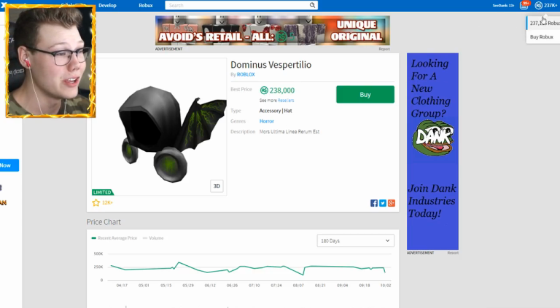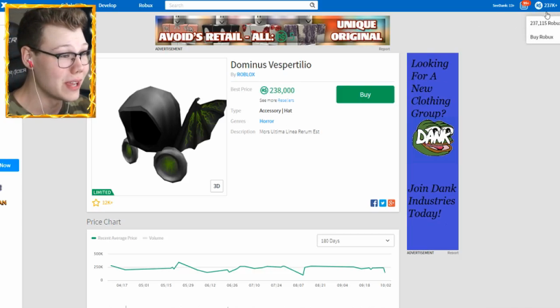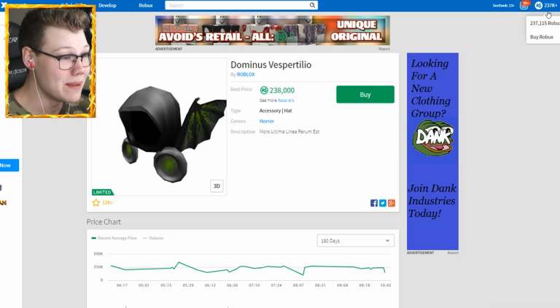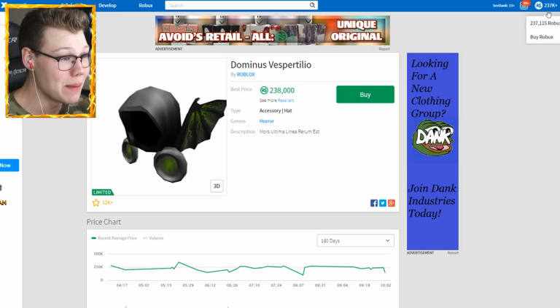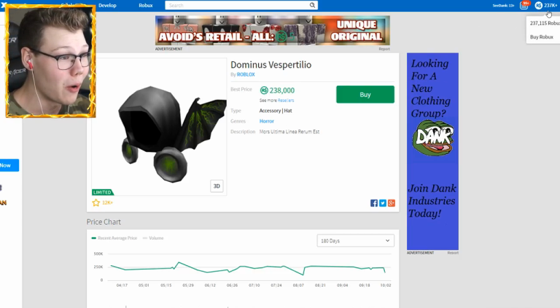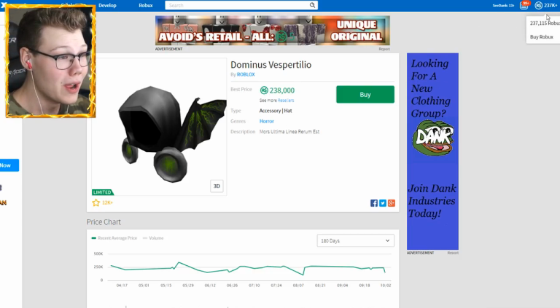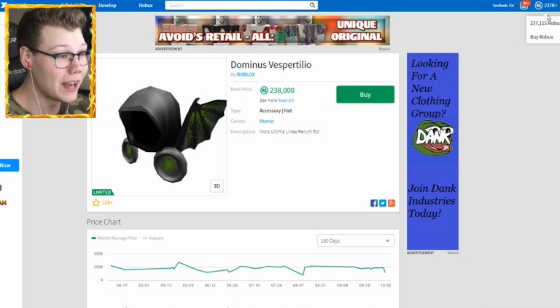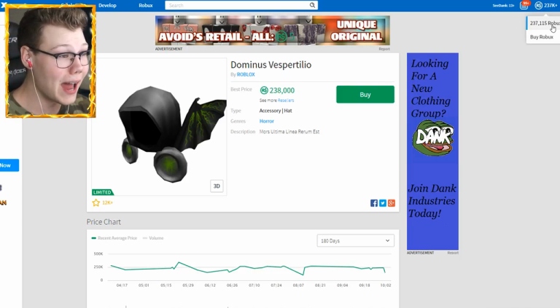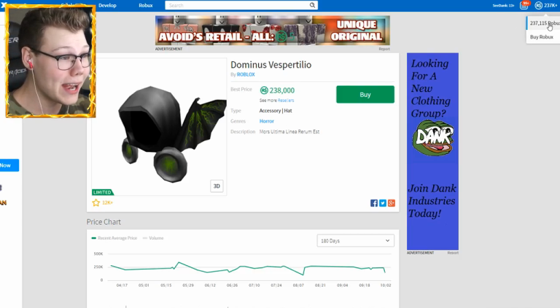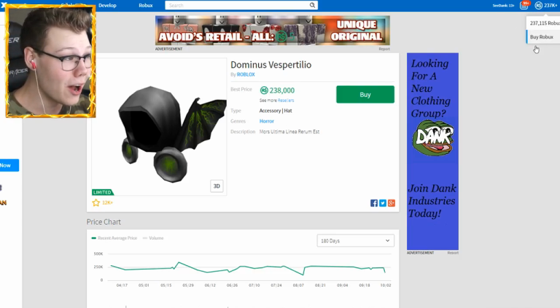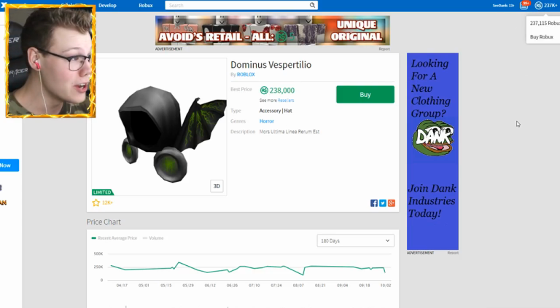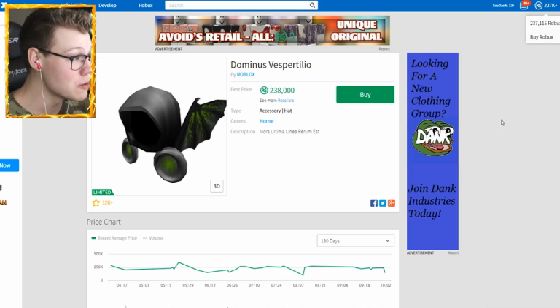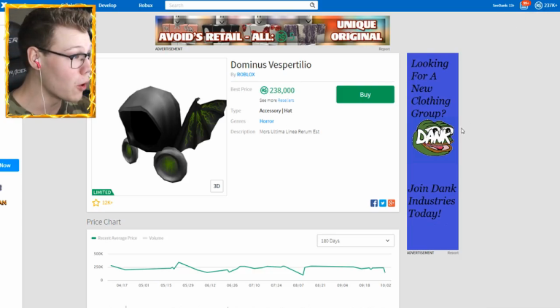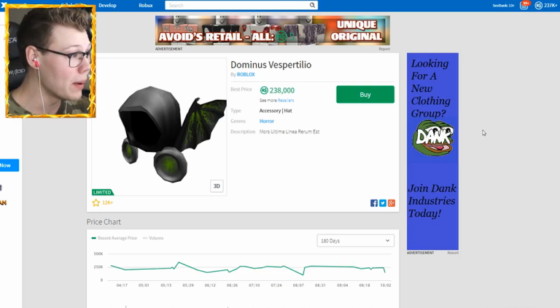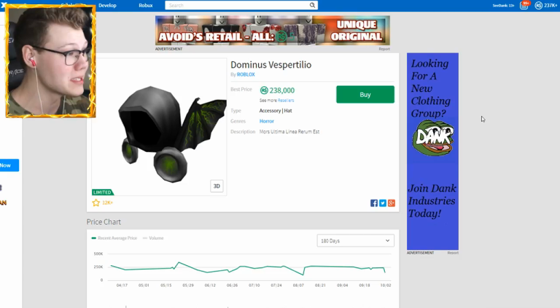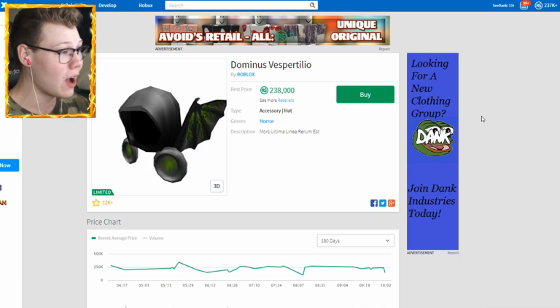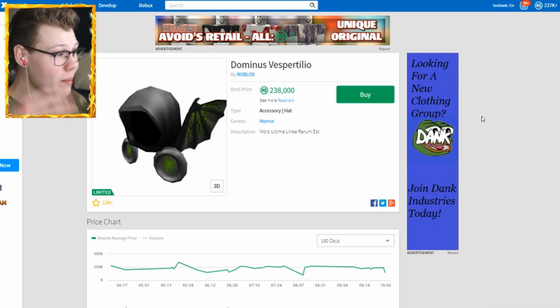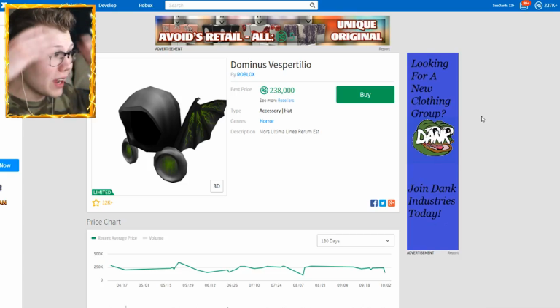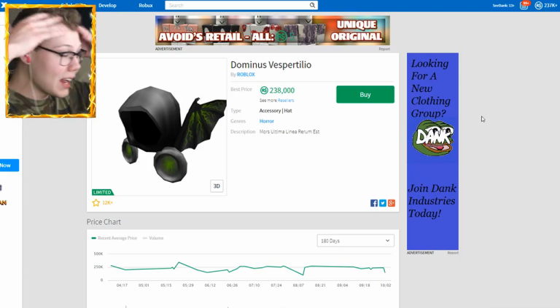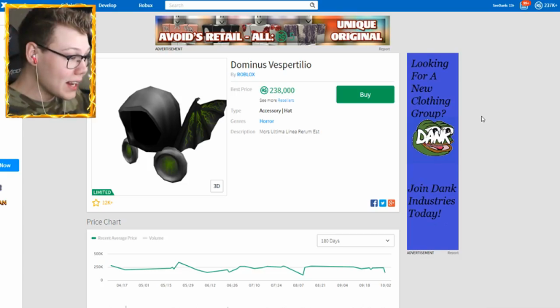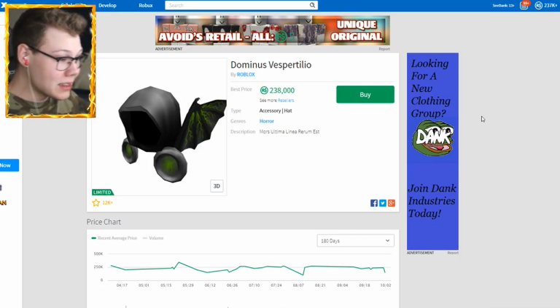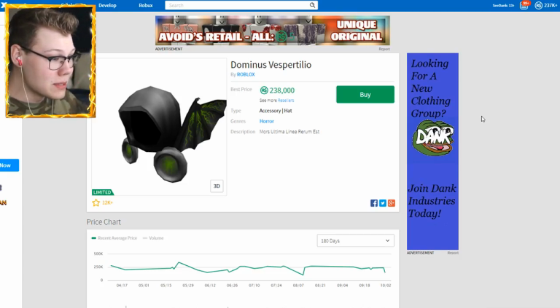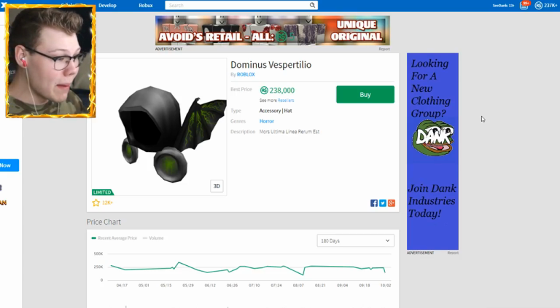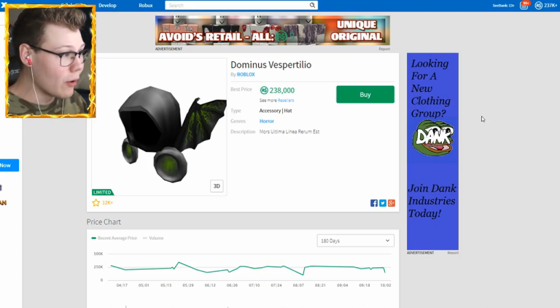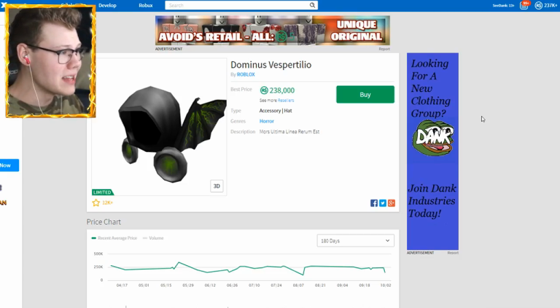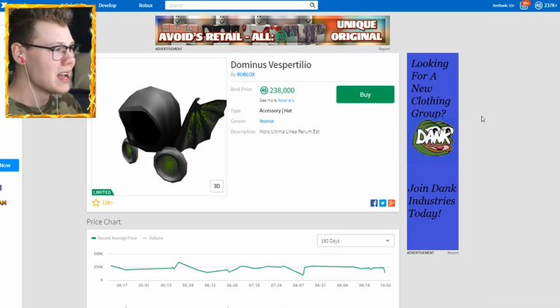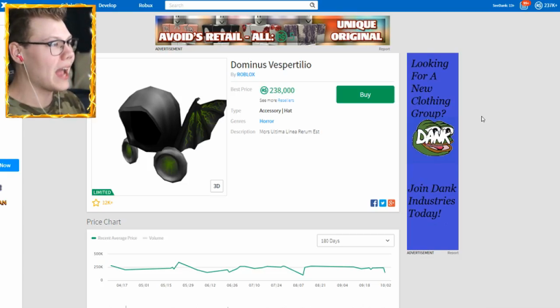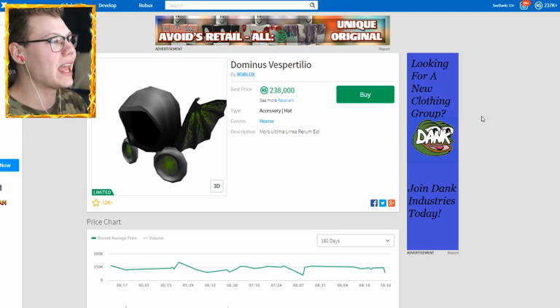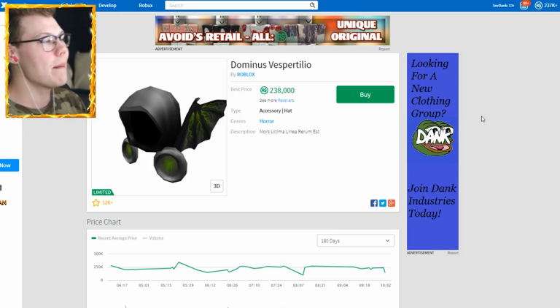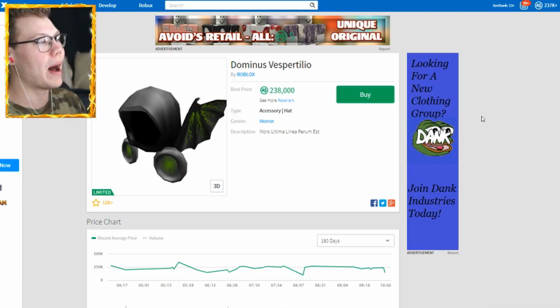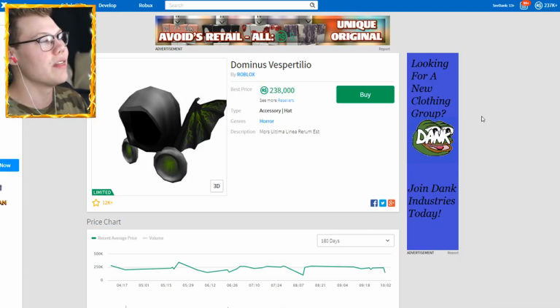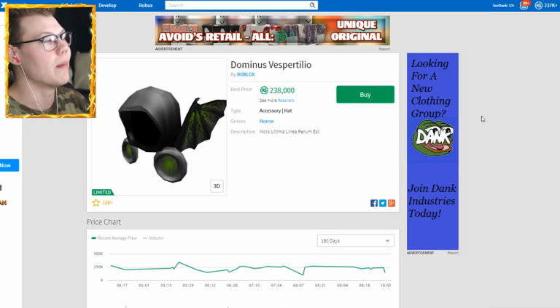As you guys can see, I am so close — I only need 900 more Robux and then I can buy my Dominus Vespertilio. Are you kidding me bro? 900 Robux? I gotta get them somehow — I can't buy them, I need to earn them somehow.